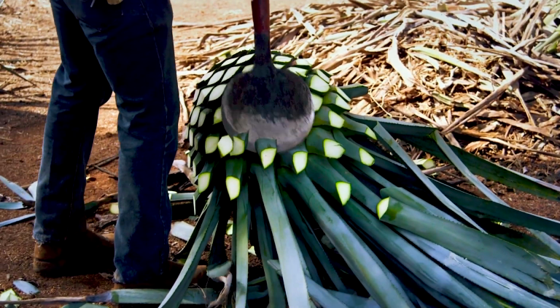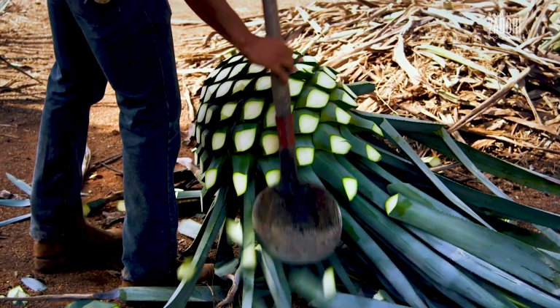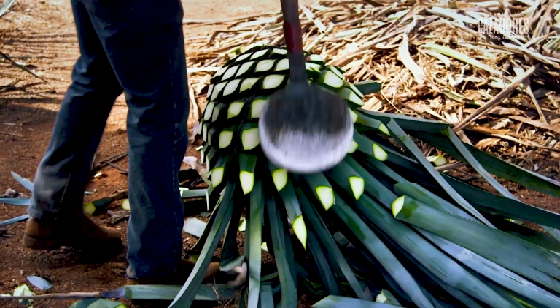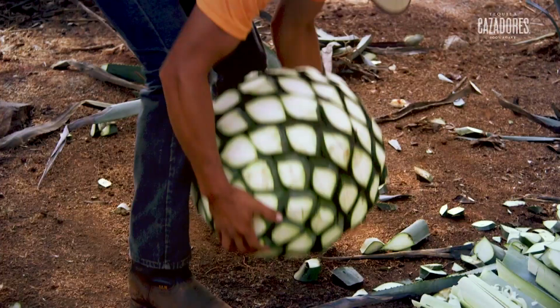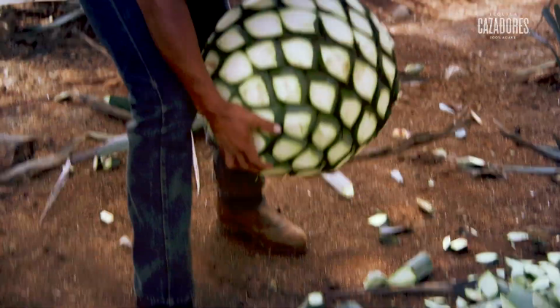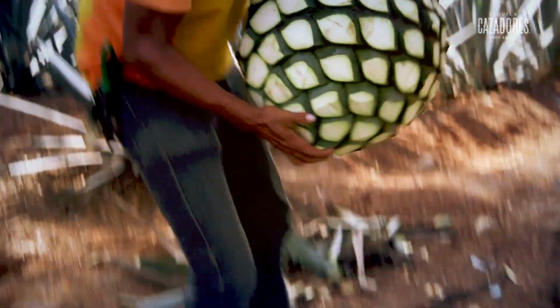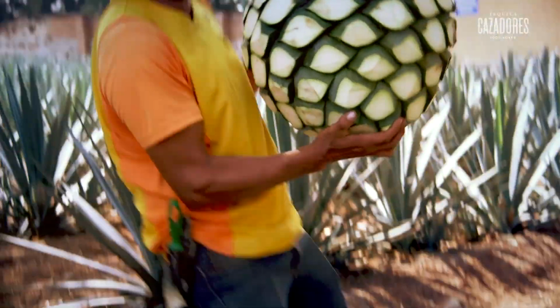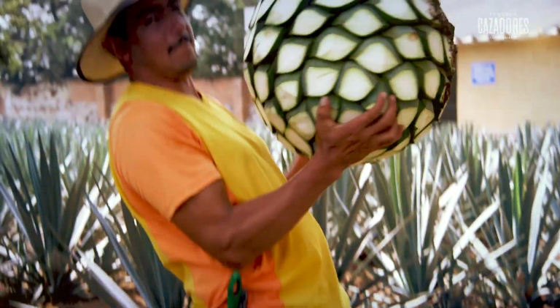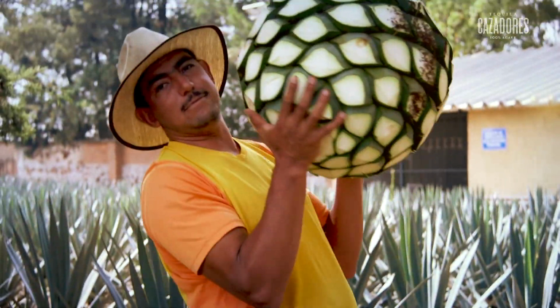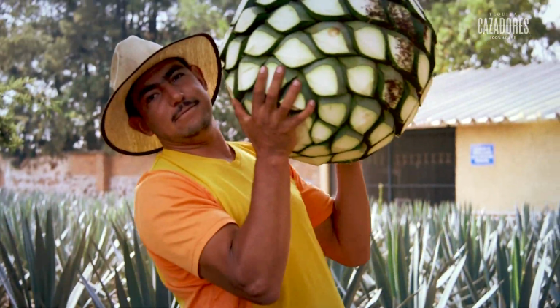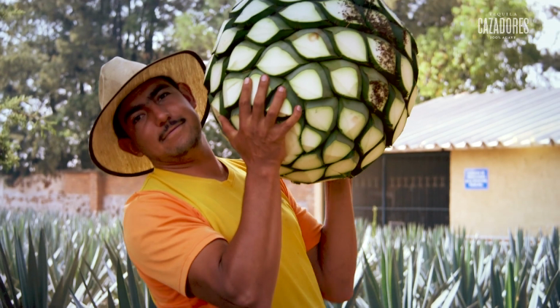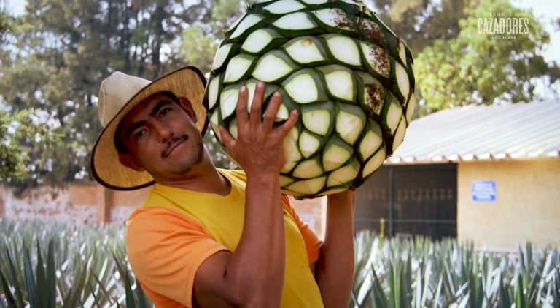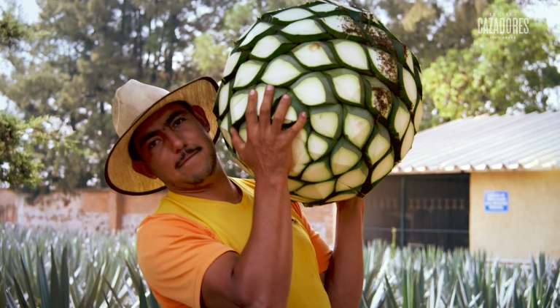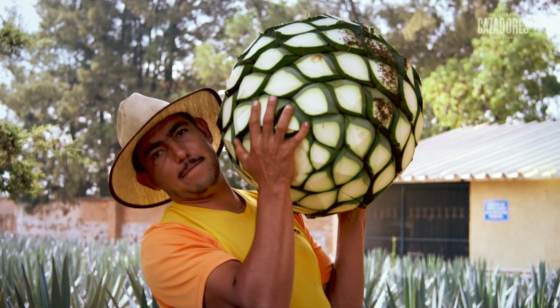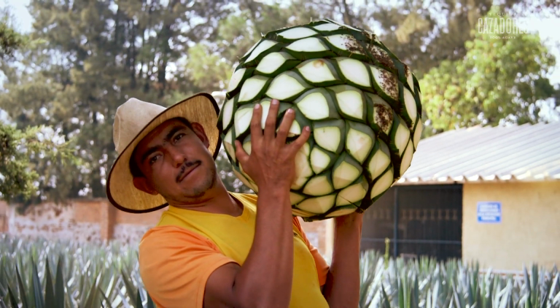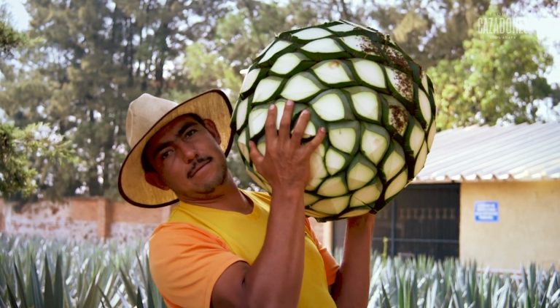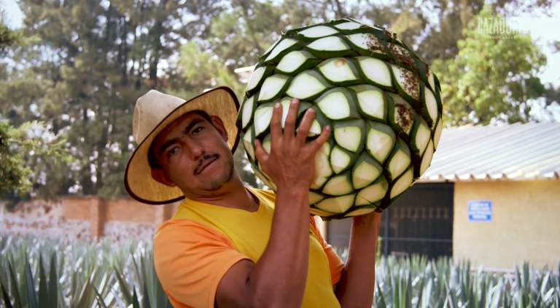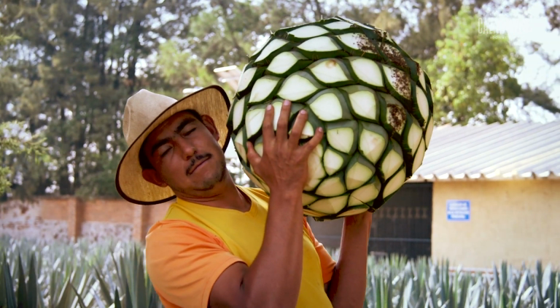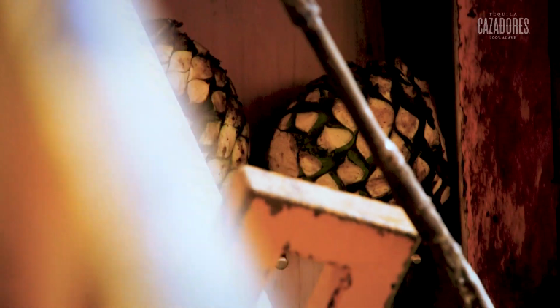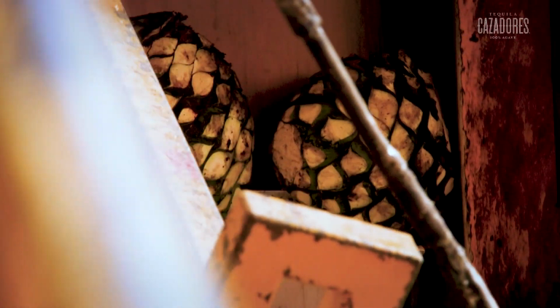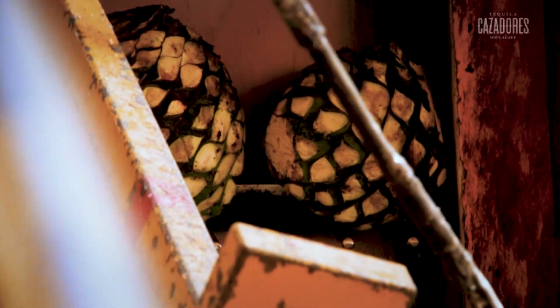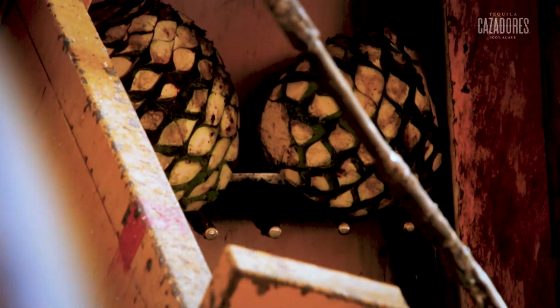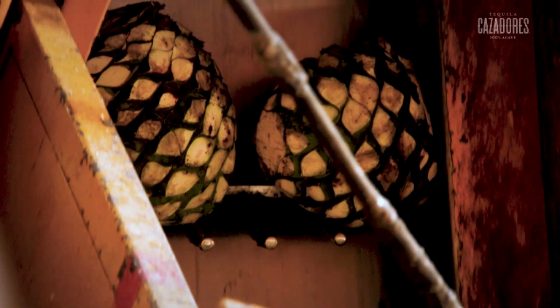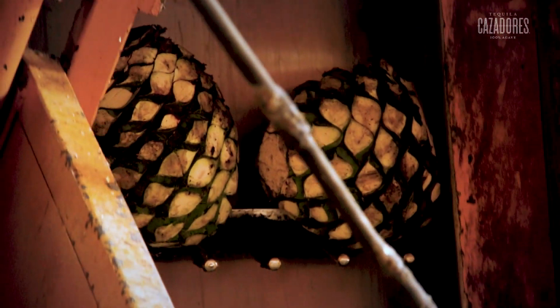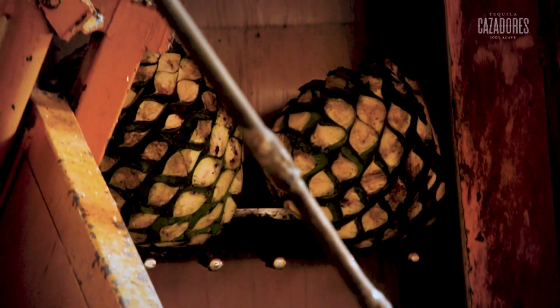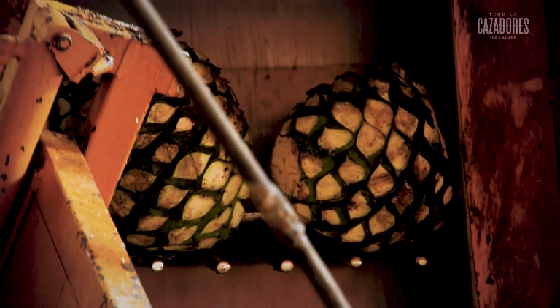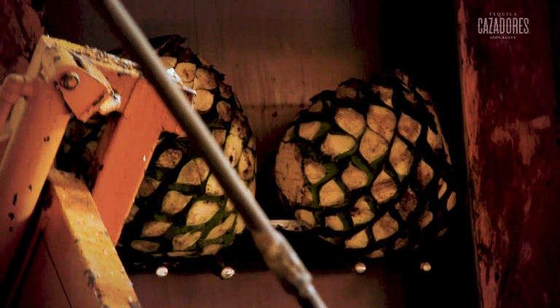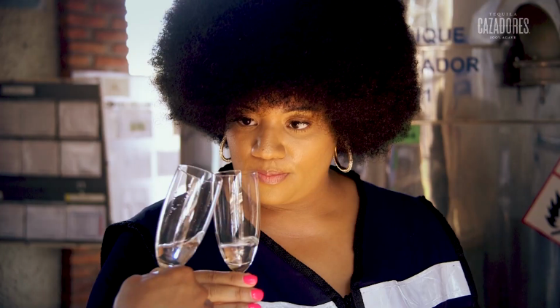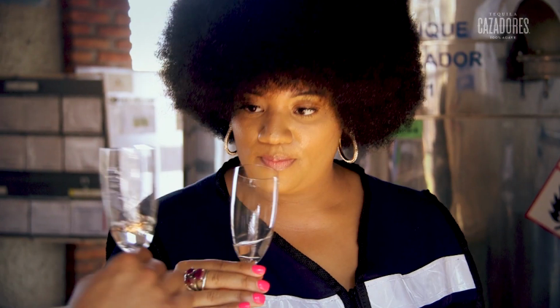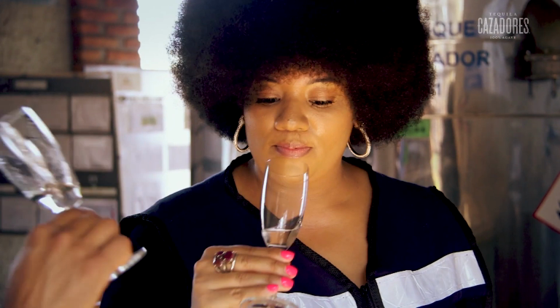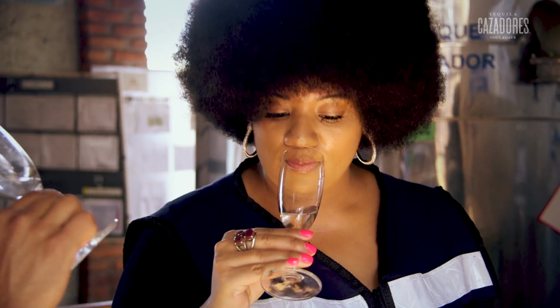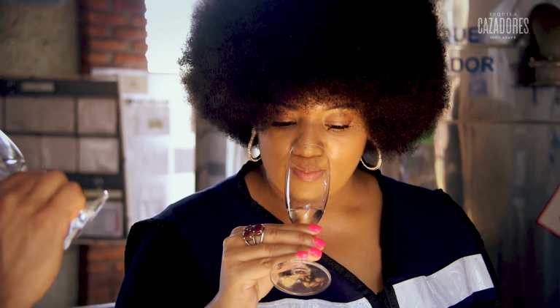100% of the world's tequila is produced in Mexico. You heard me — every little bit. But not all tequilas are created equally.